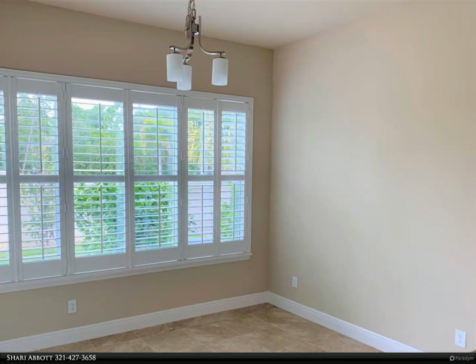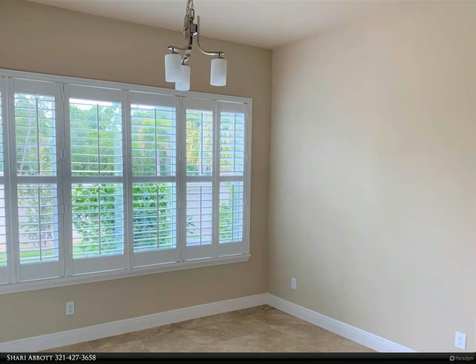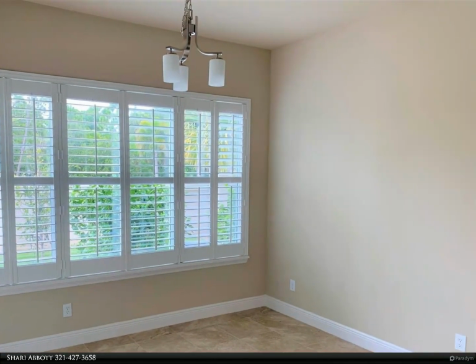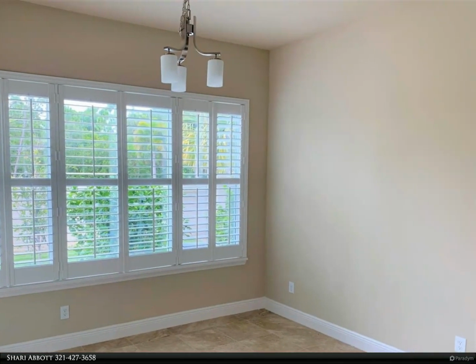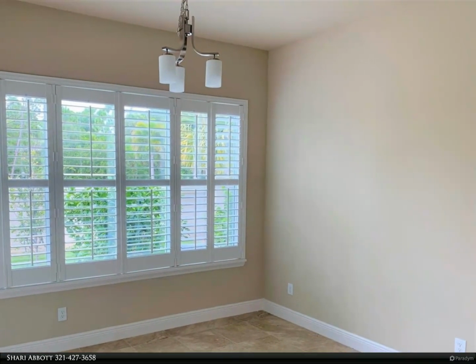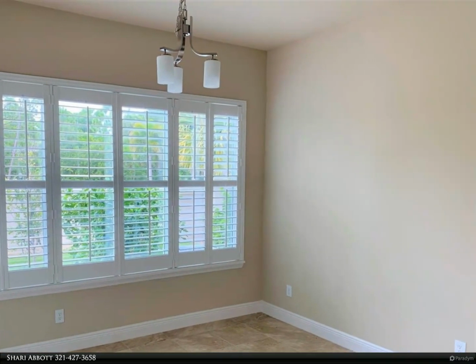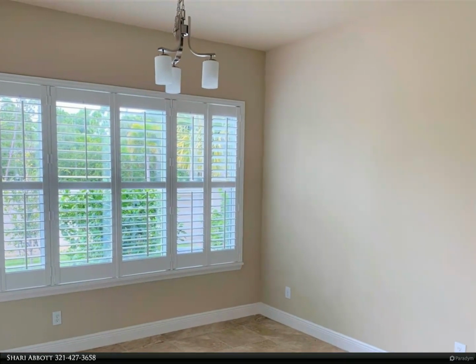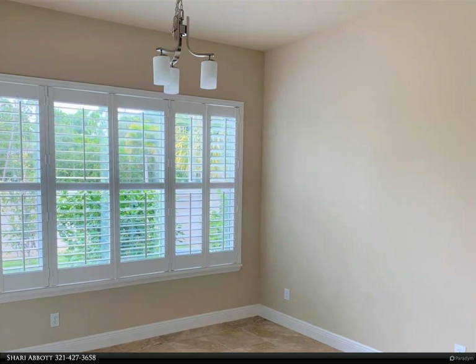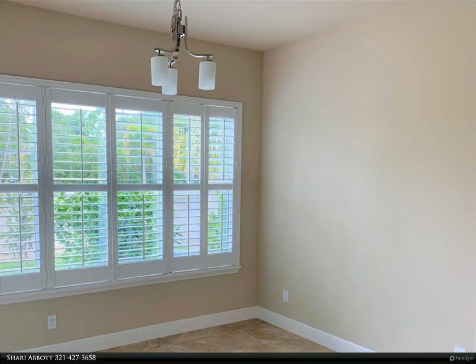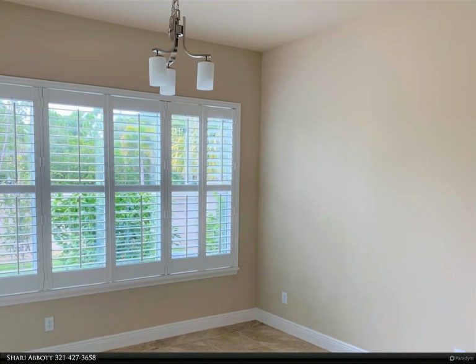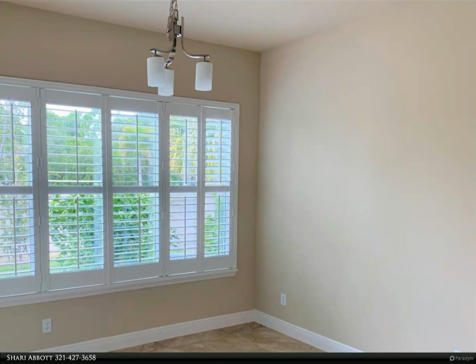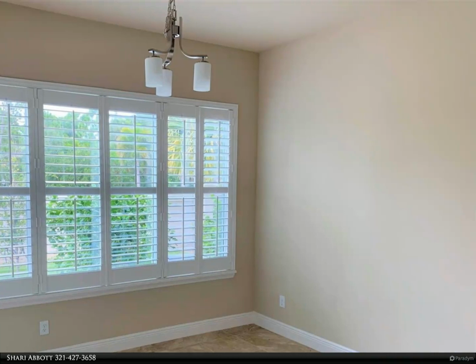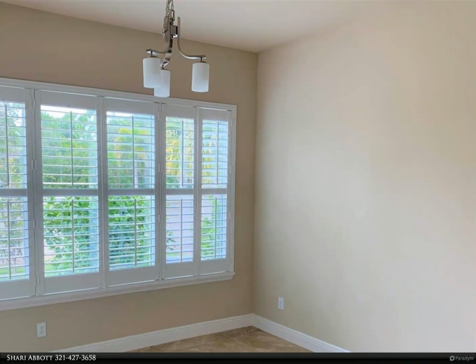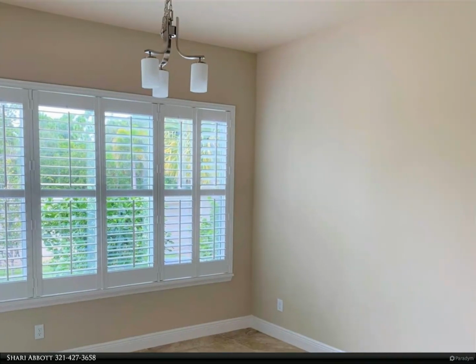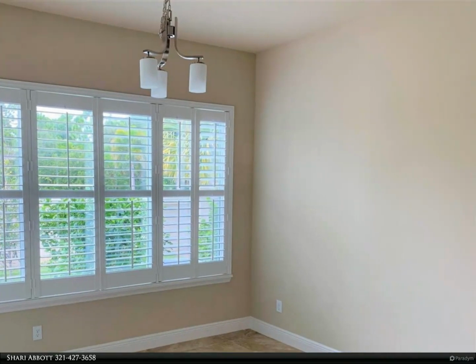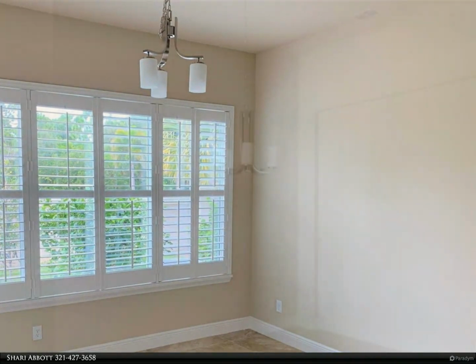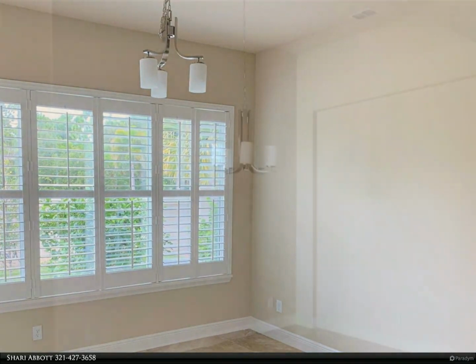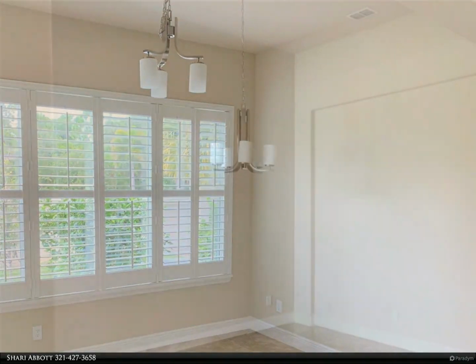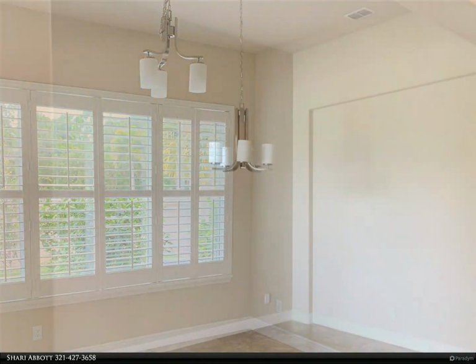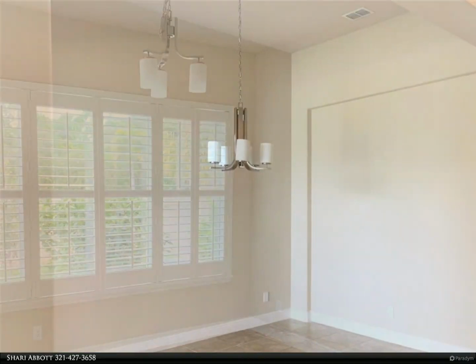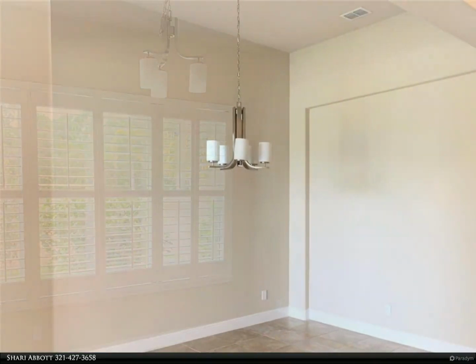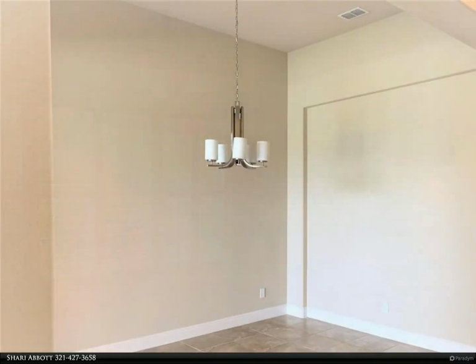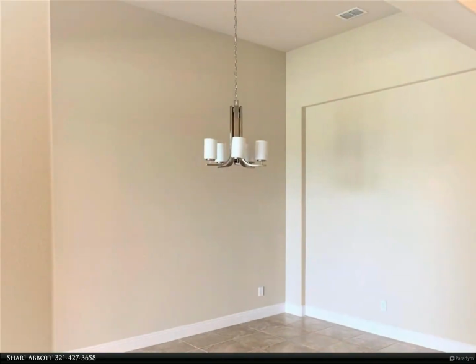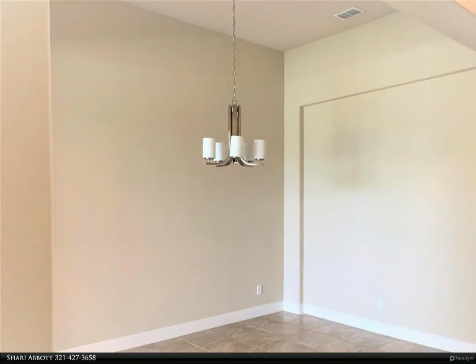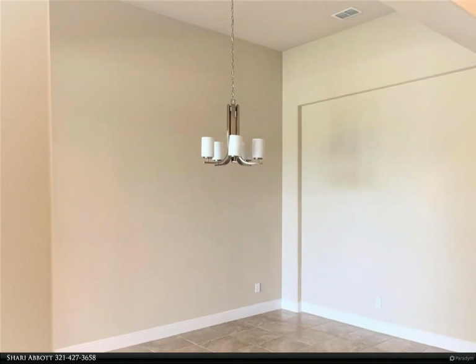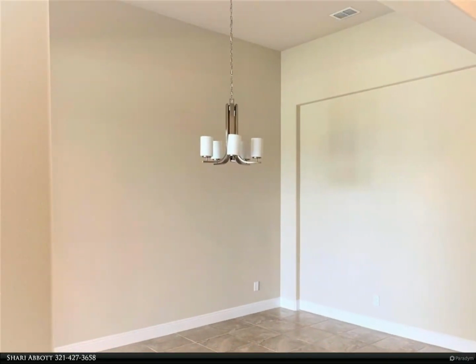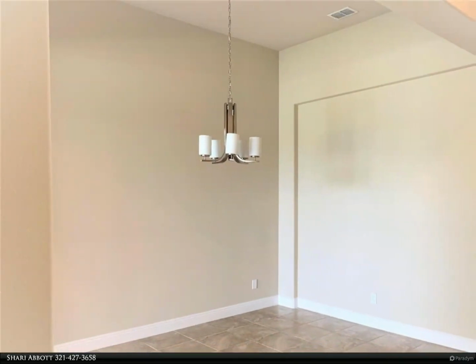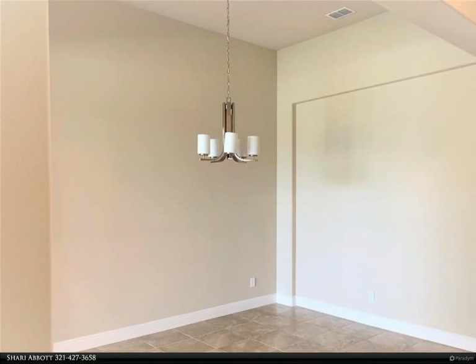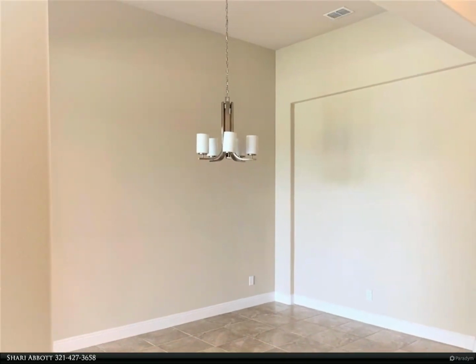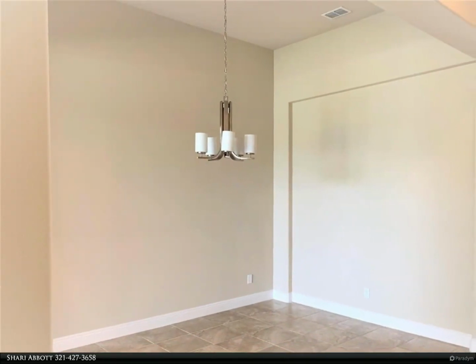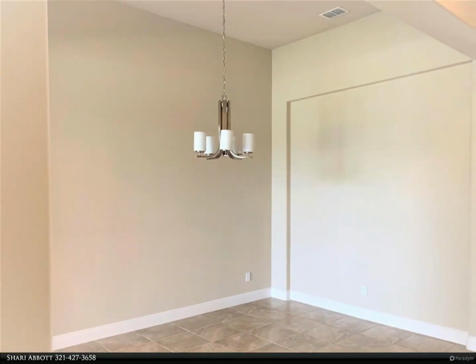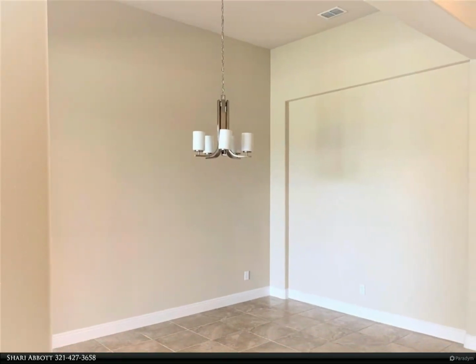The family room features tray ceilings and triple sliders out to the patio area. The home is loaded with high-end finishes.